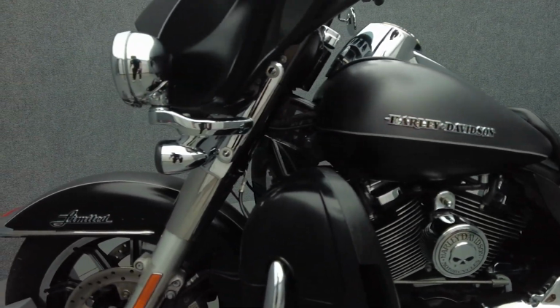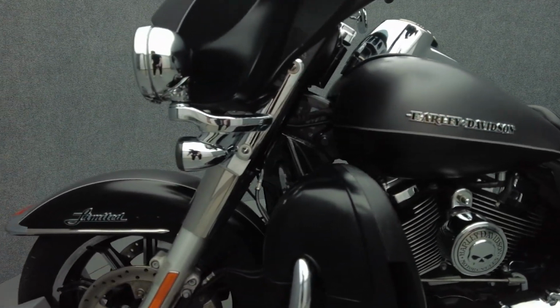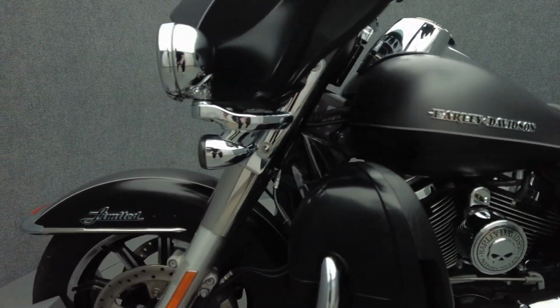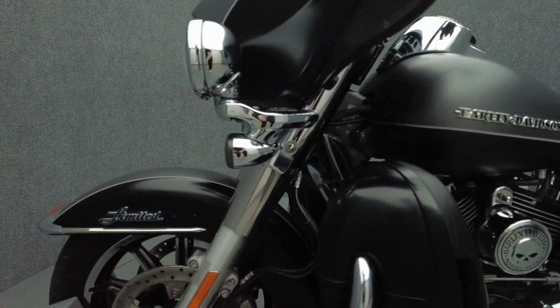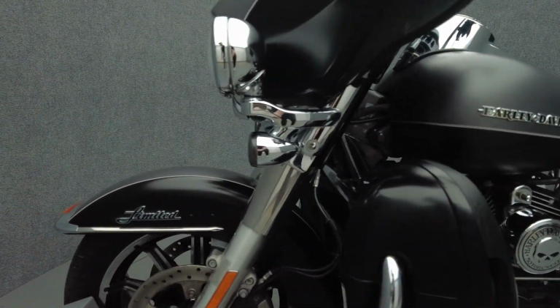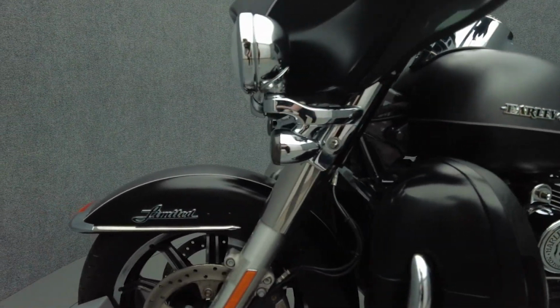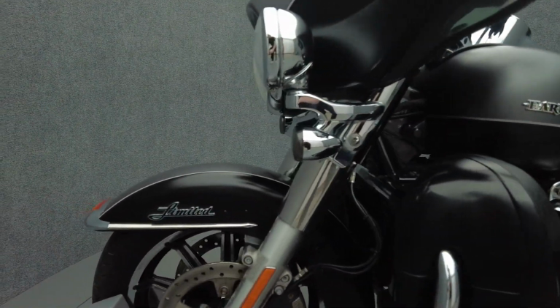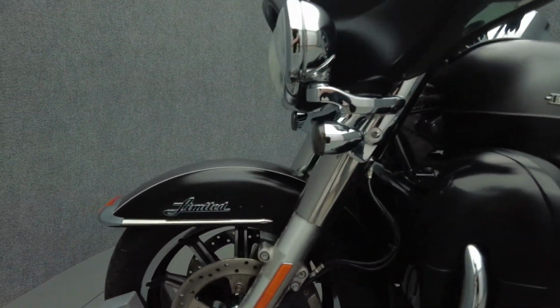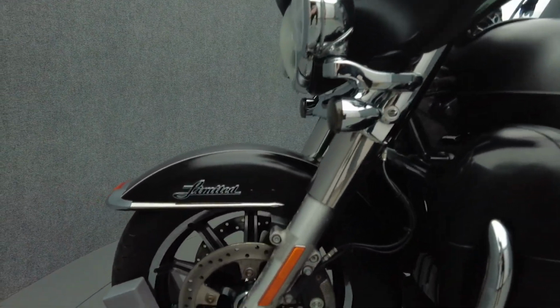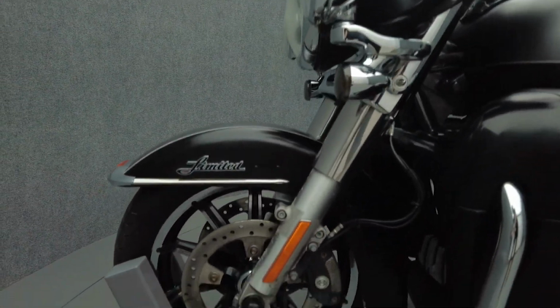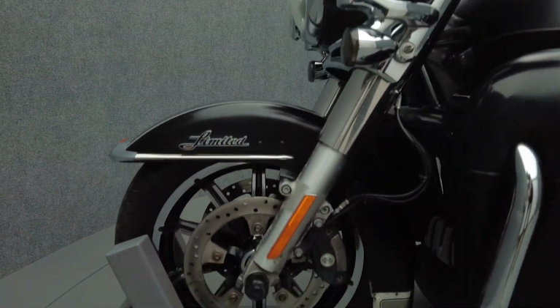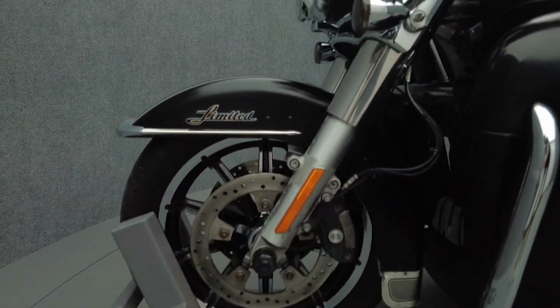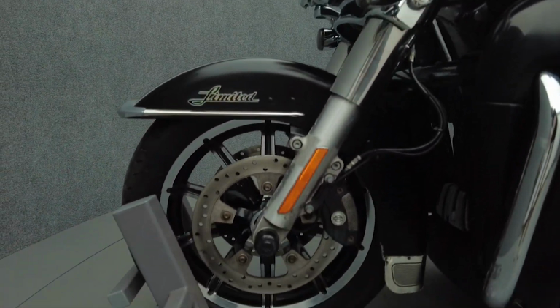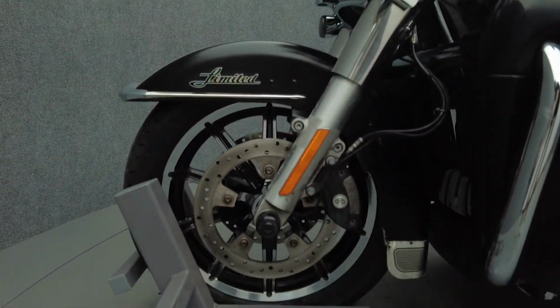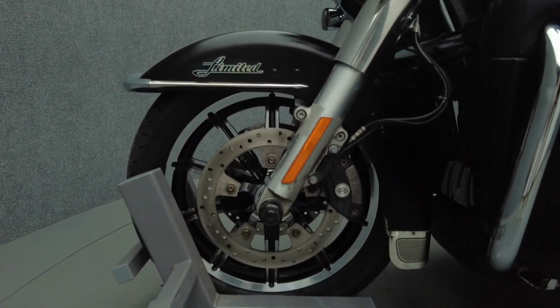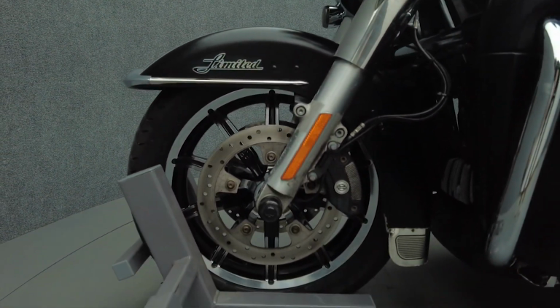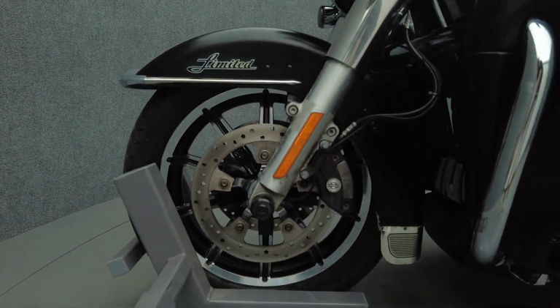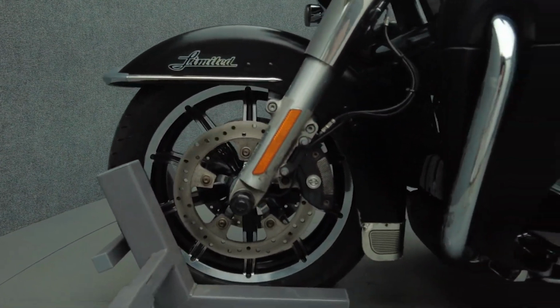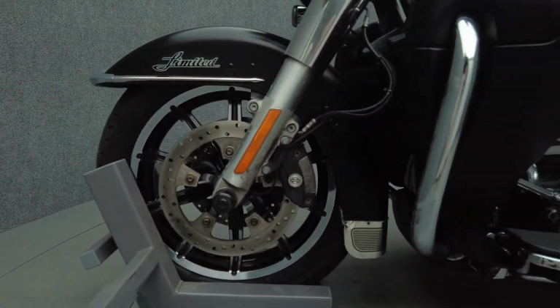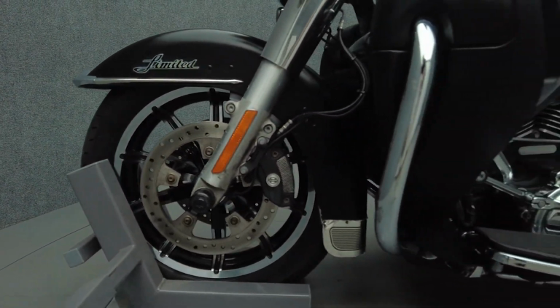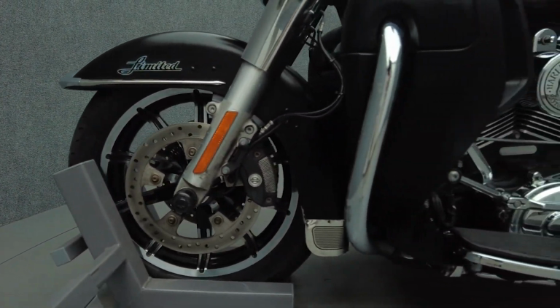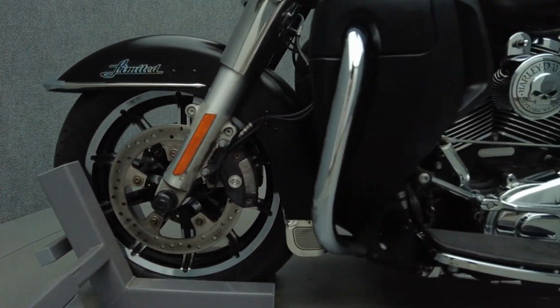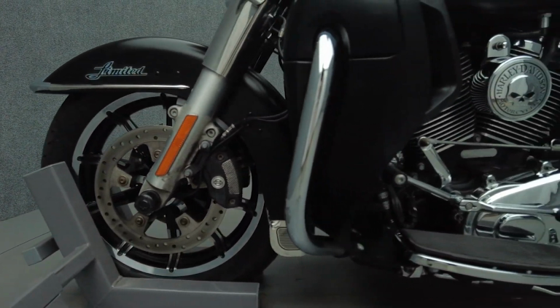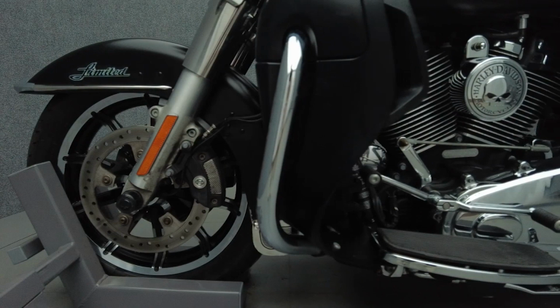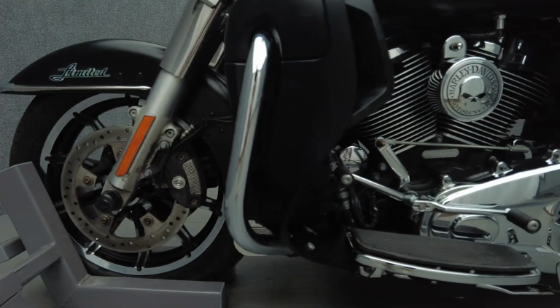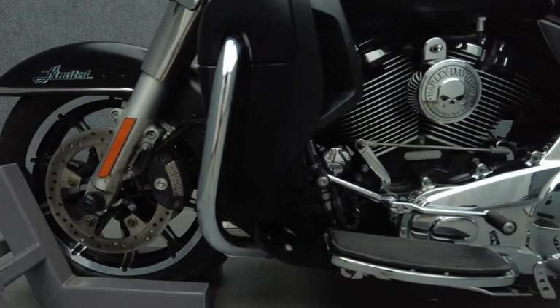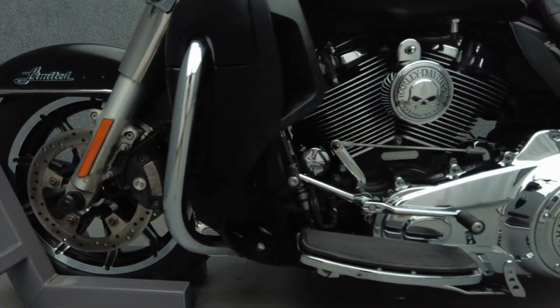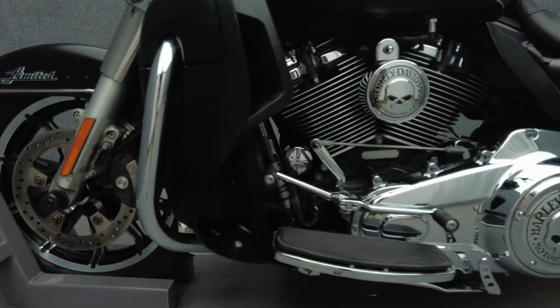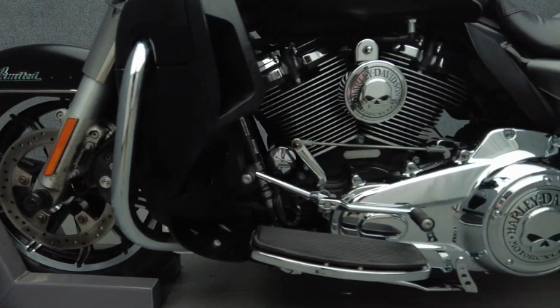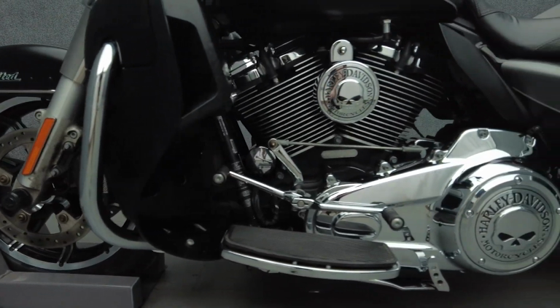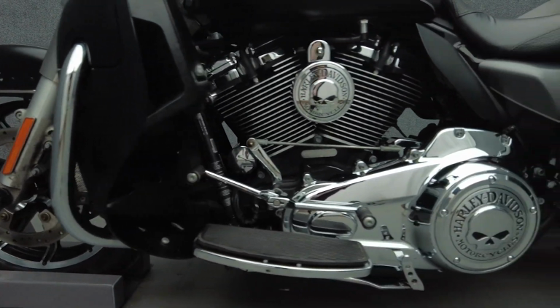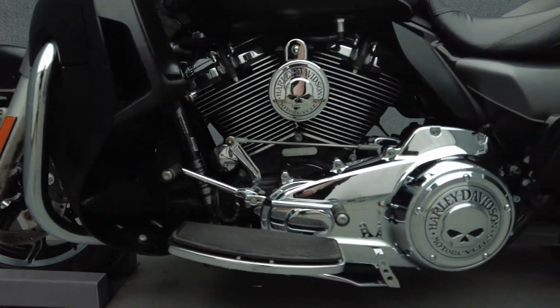To pass New Hampshire State inspection, this Electroglide will need a muffler that meets DOT decibel requirements.